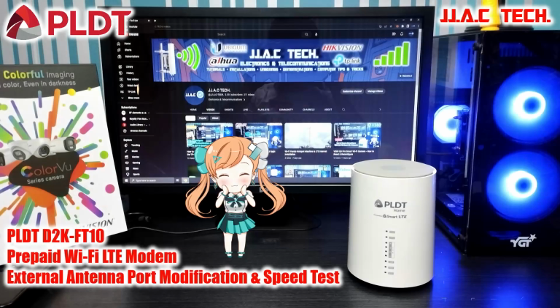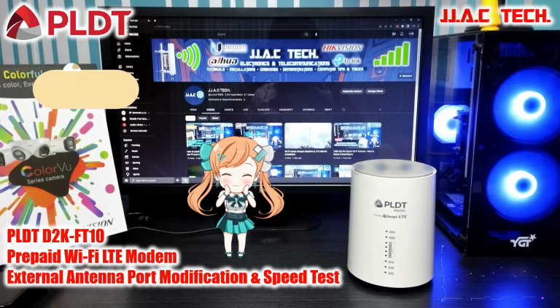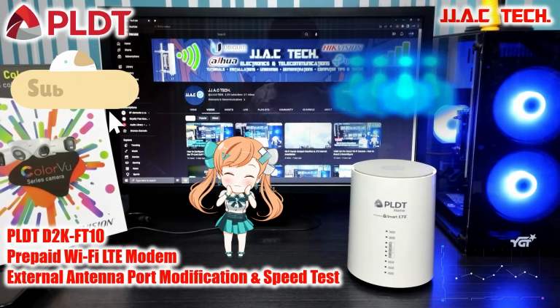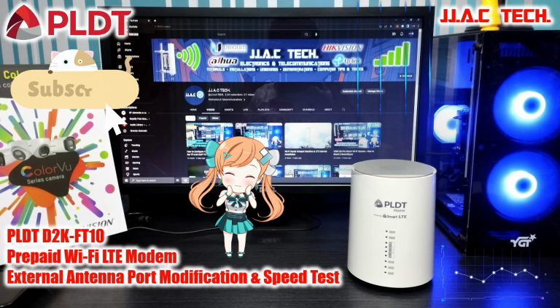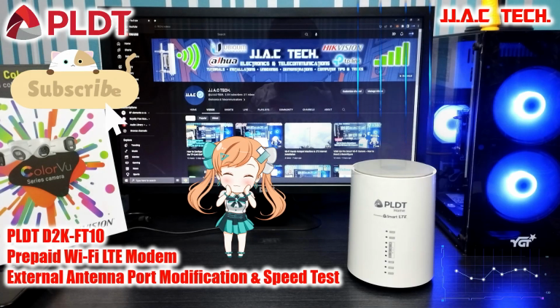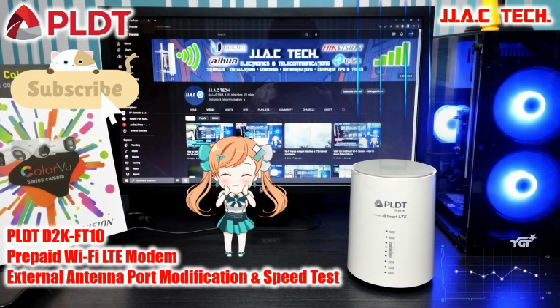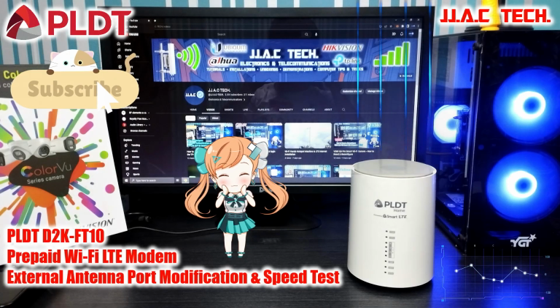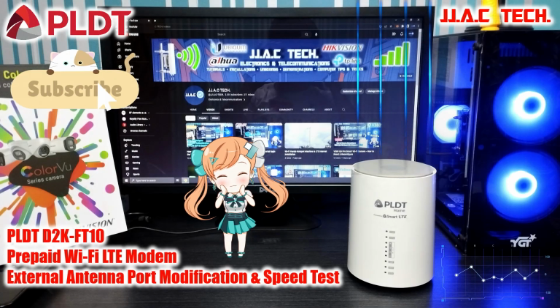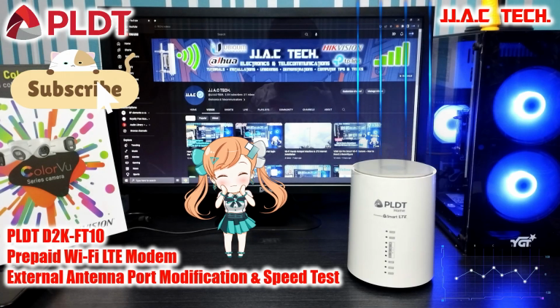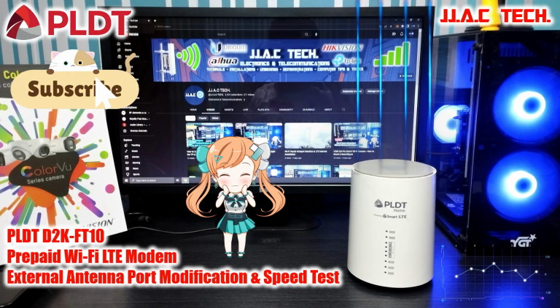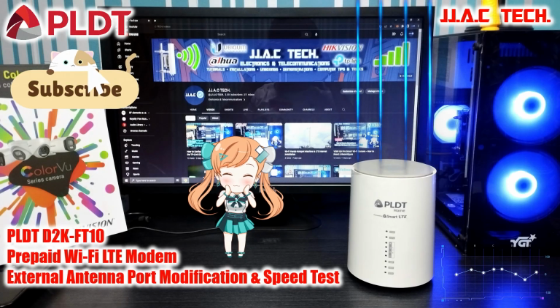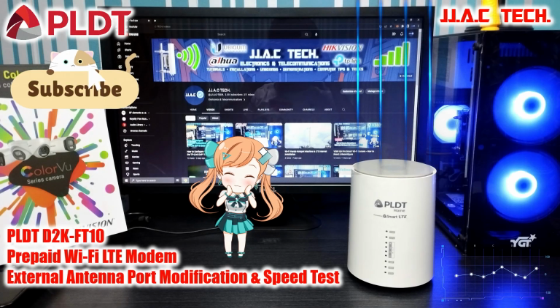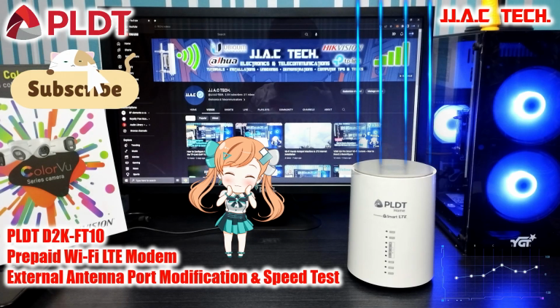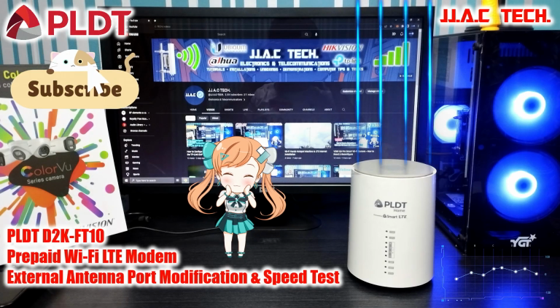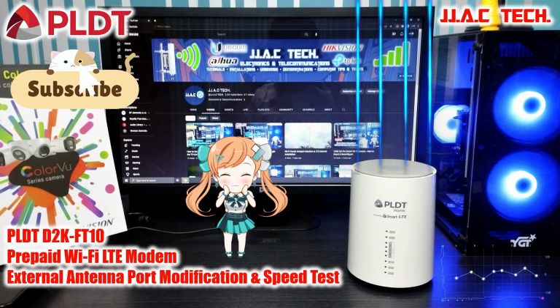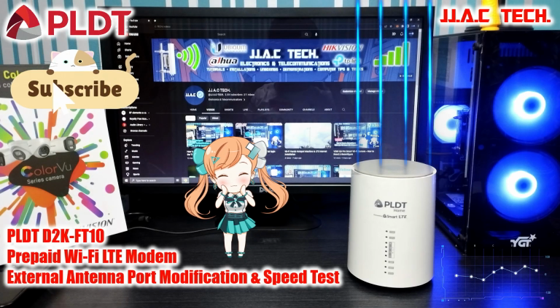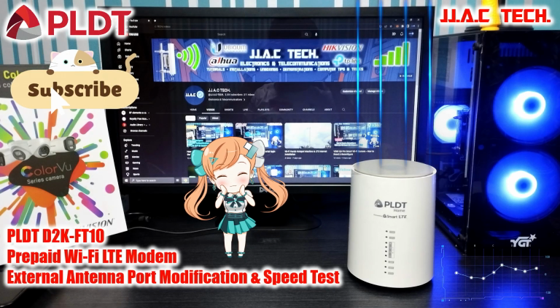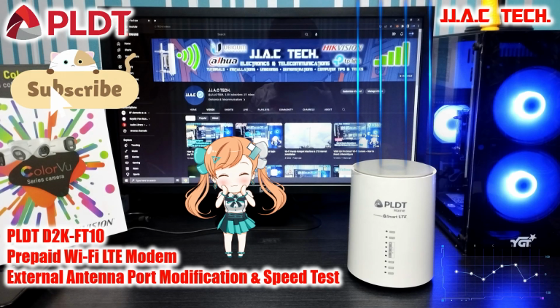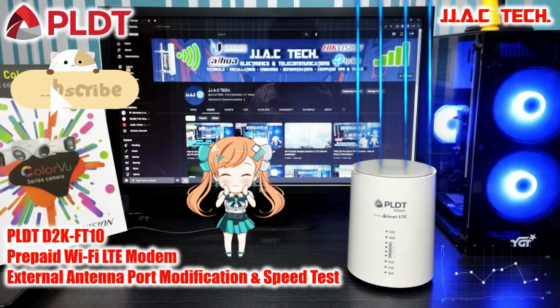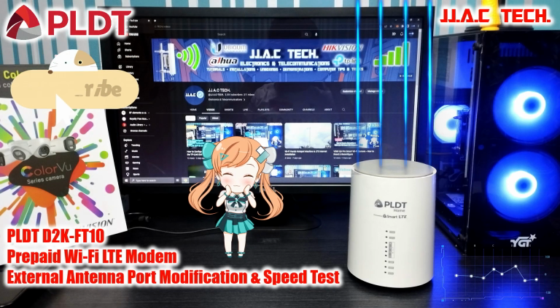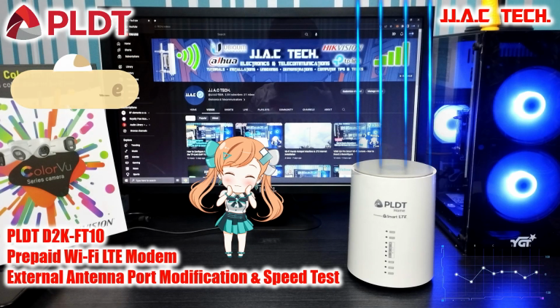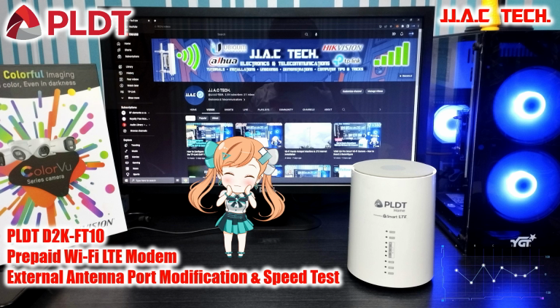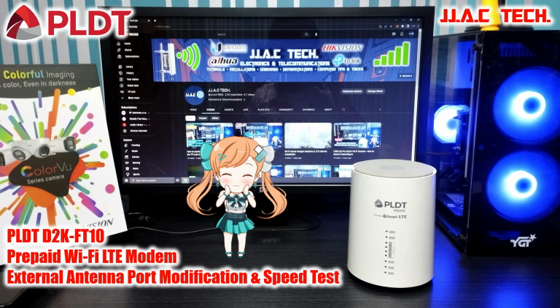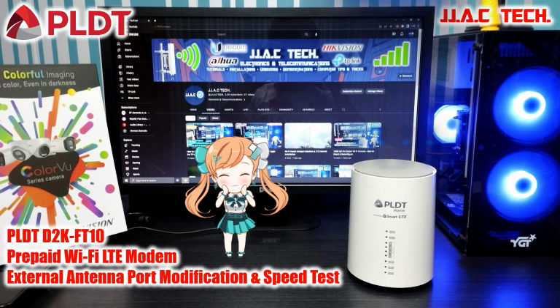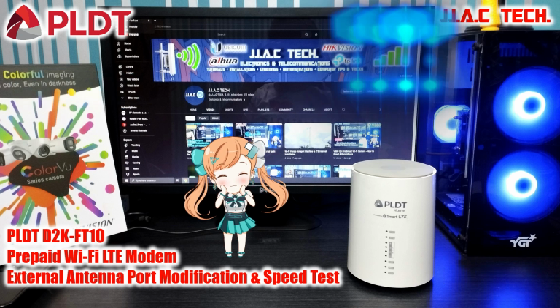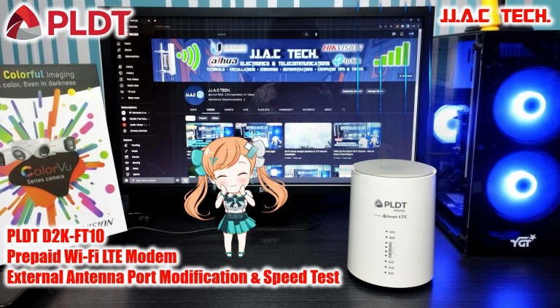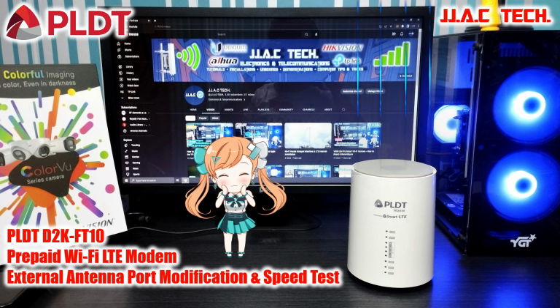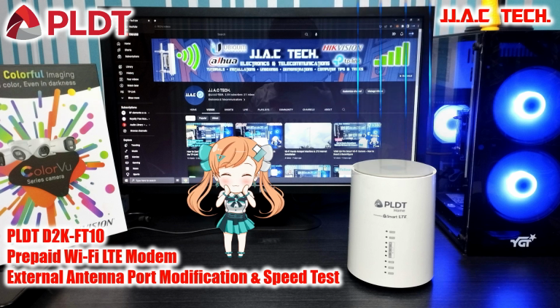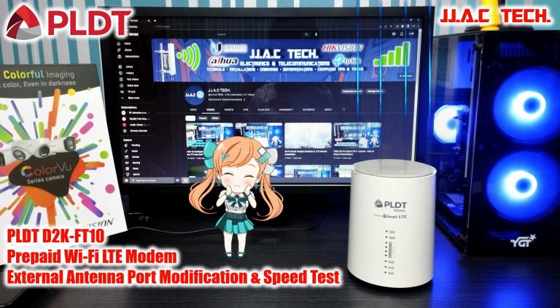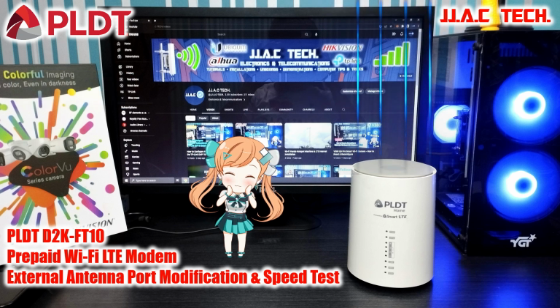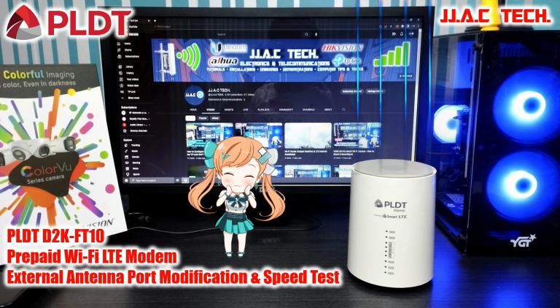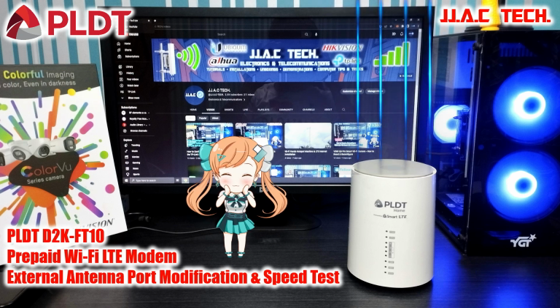PLDT-D2K-FT10 prepaid Wi-Fi LTE modem: external antenna port modification and speed test.